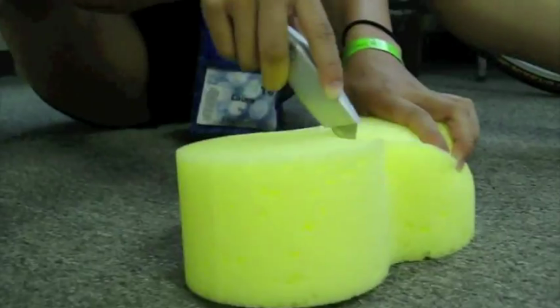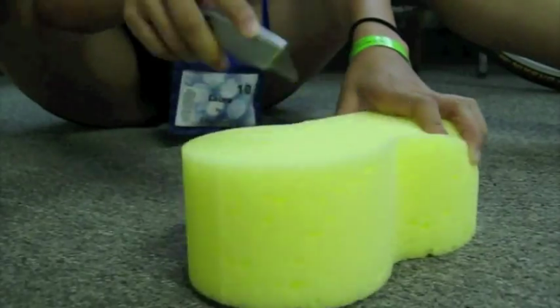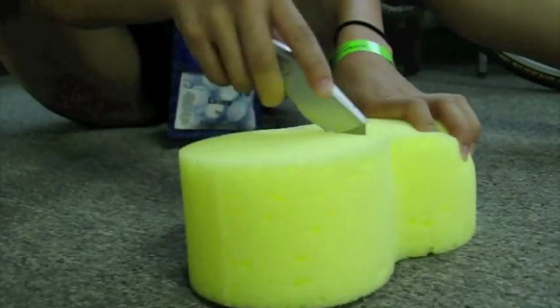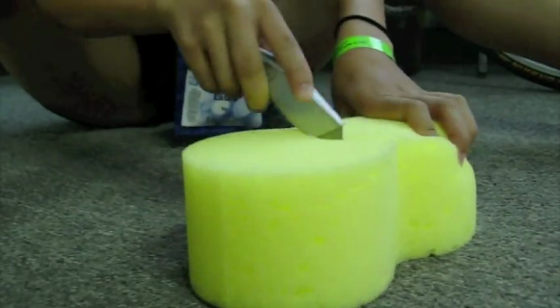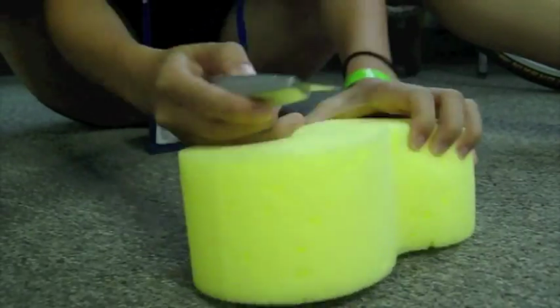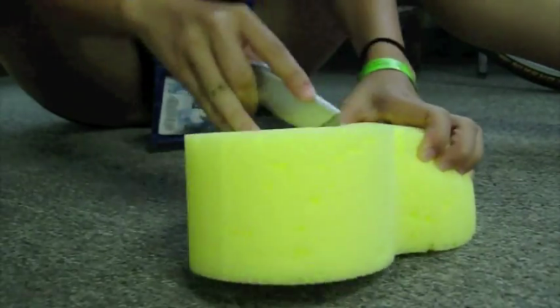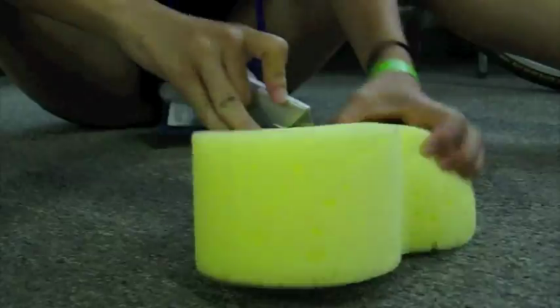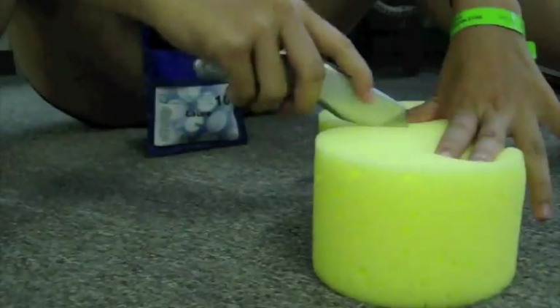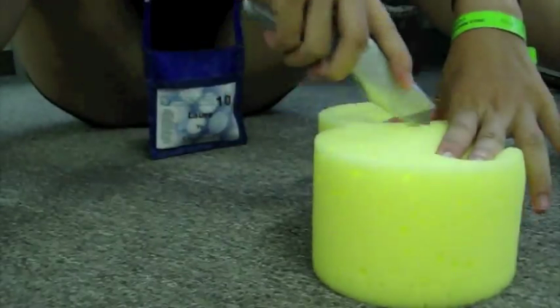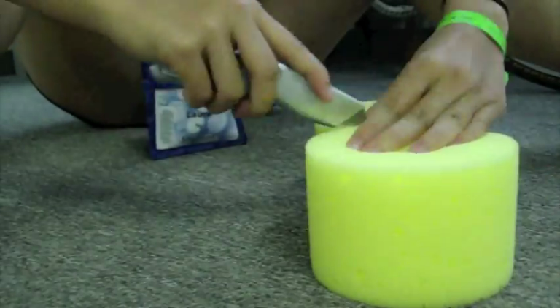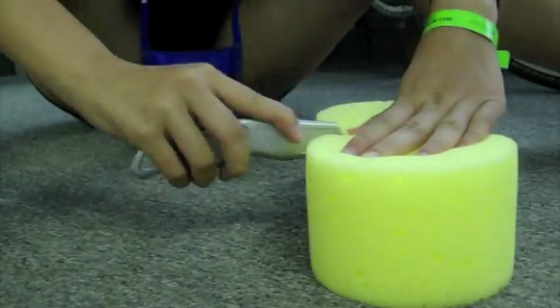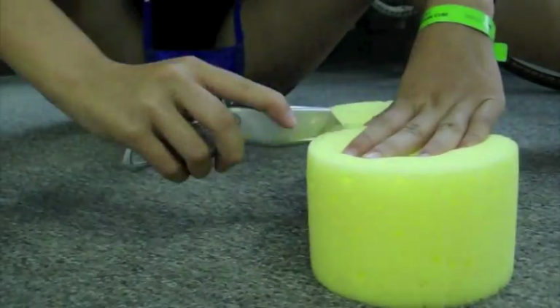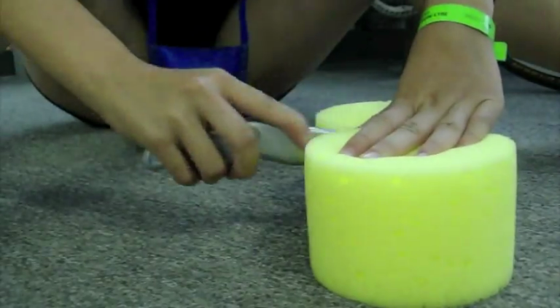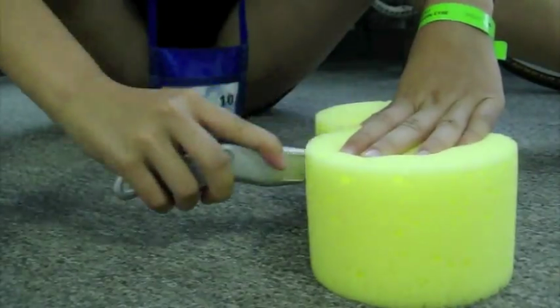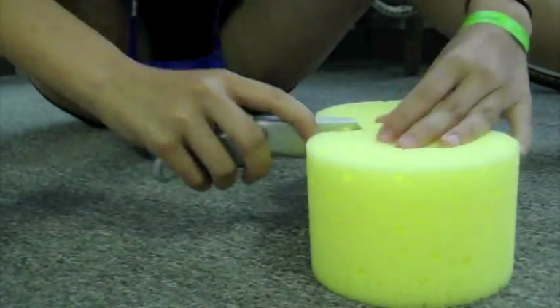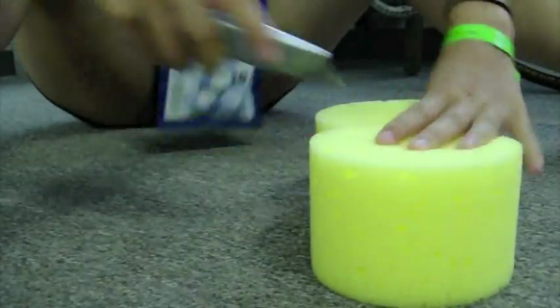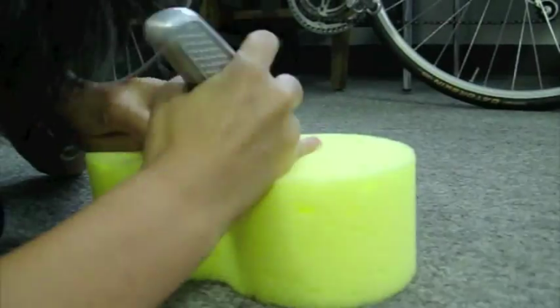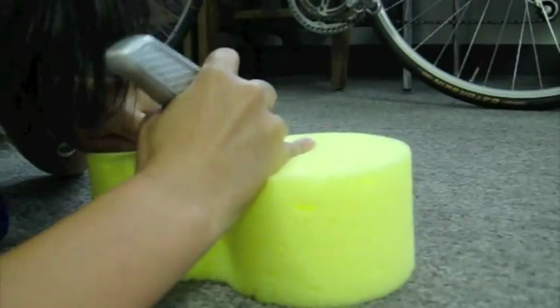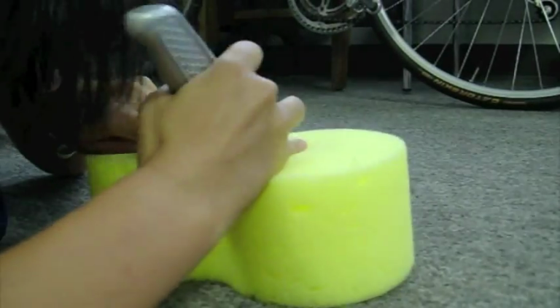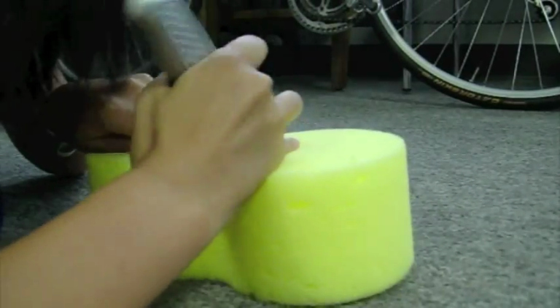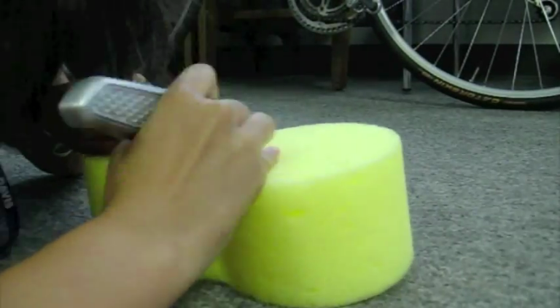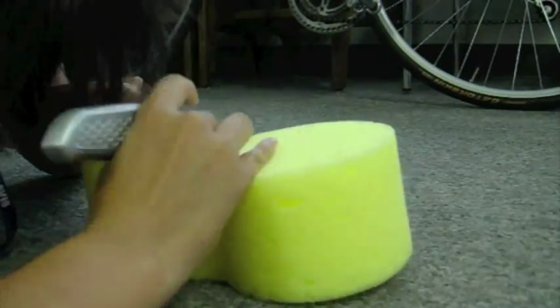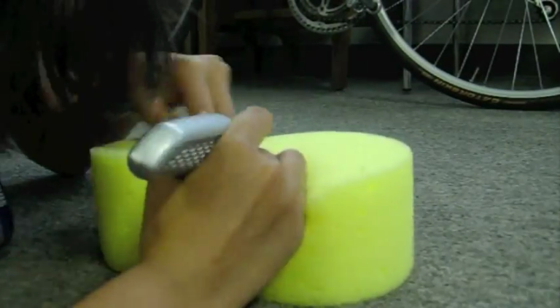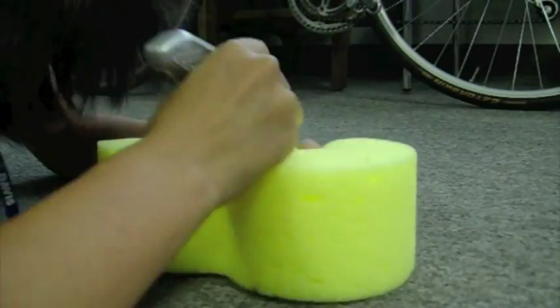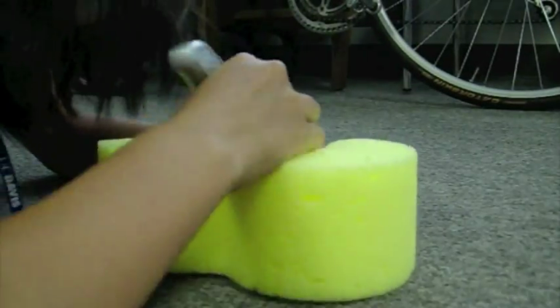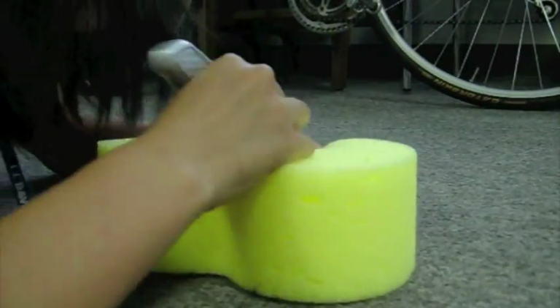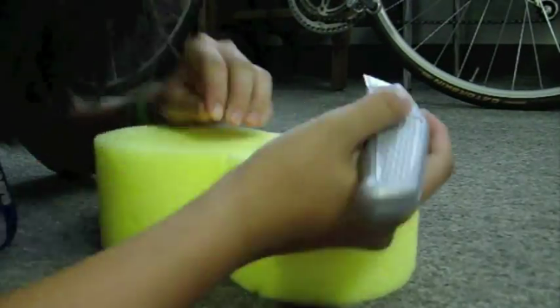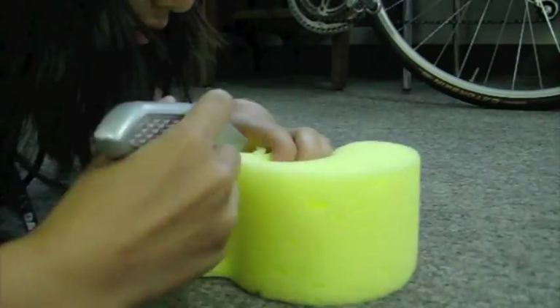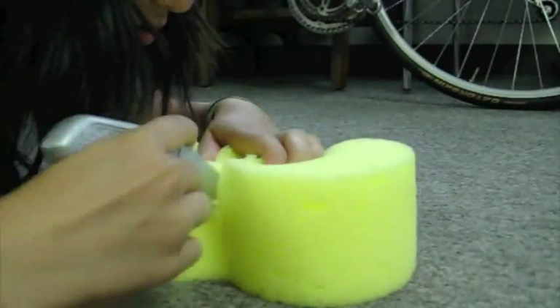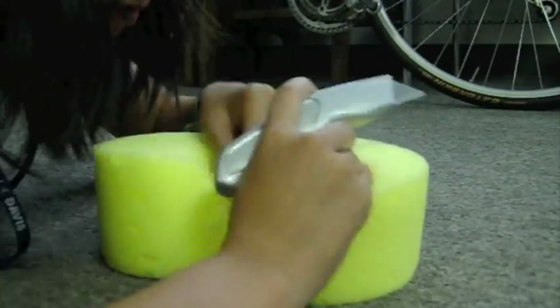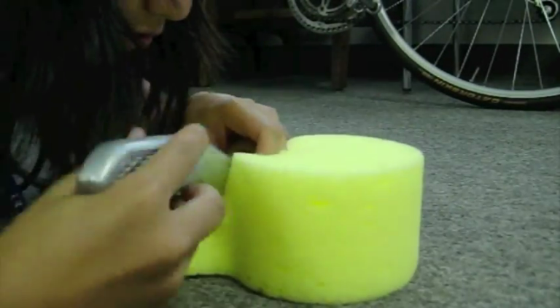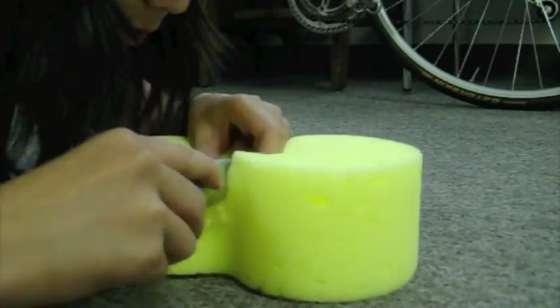The first thing we did was cut the foam so it will fit in the tube so the water can slow down.